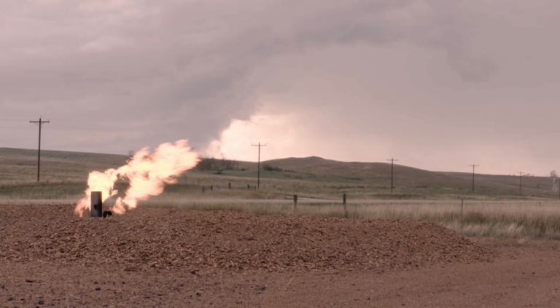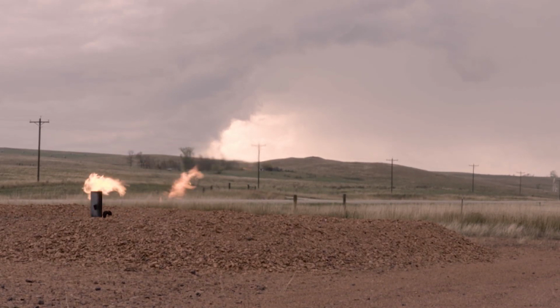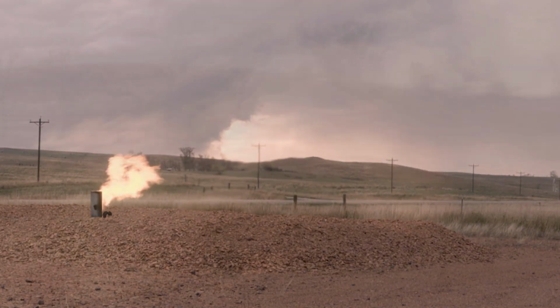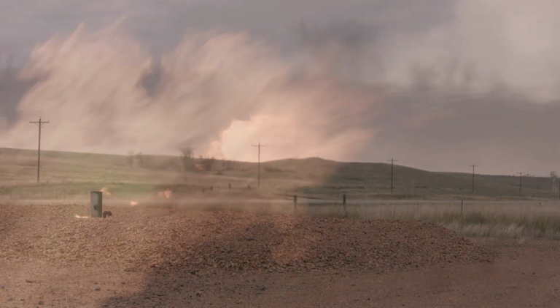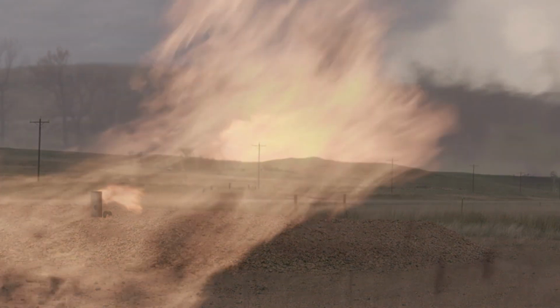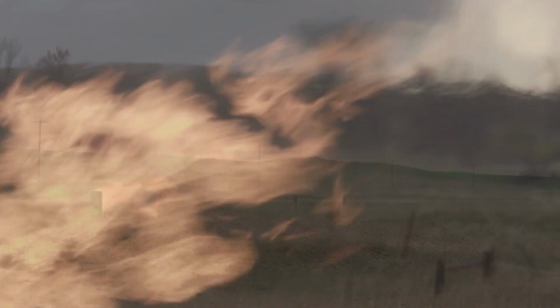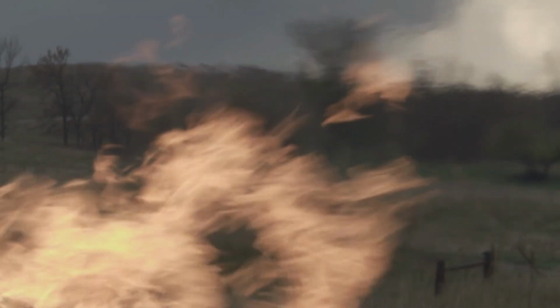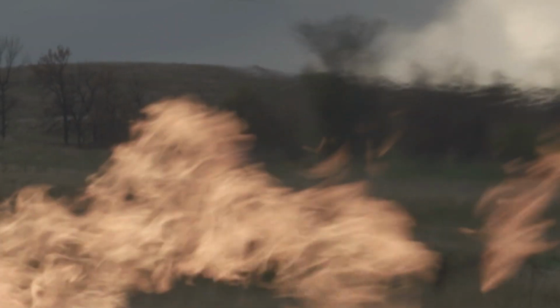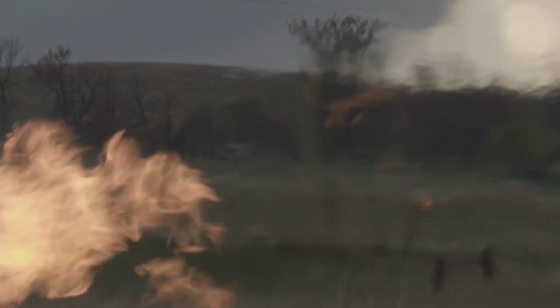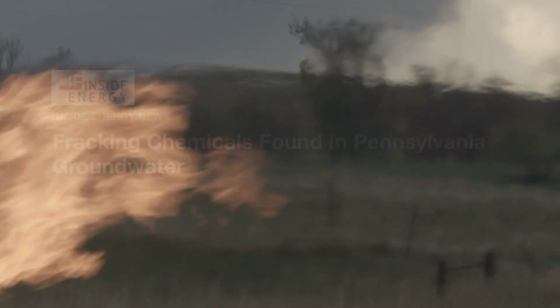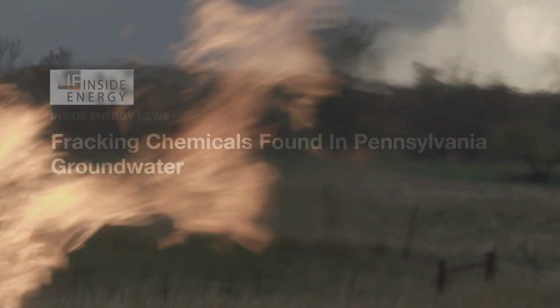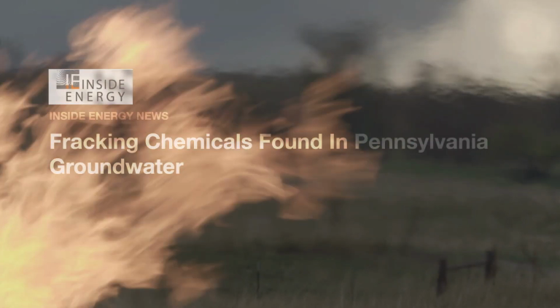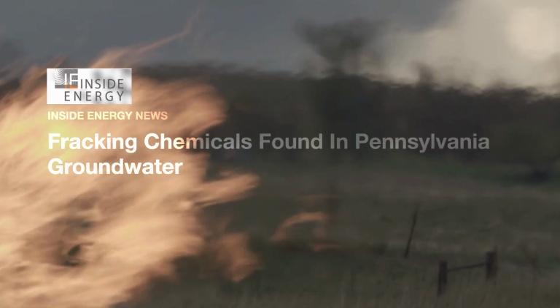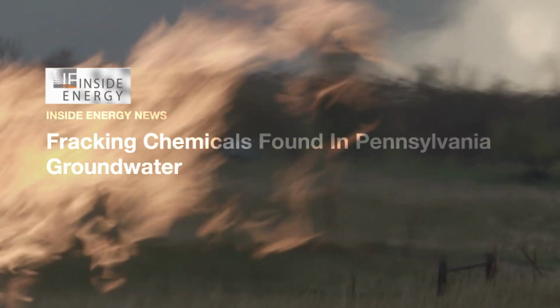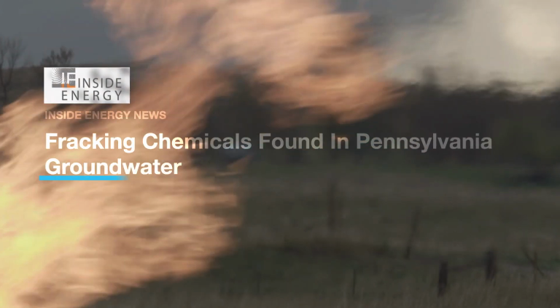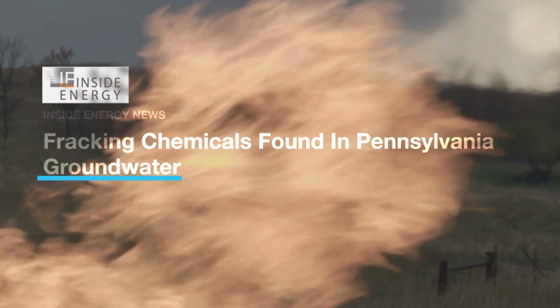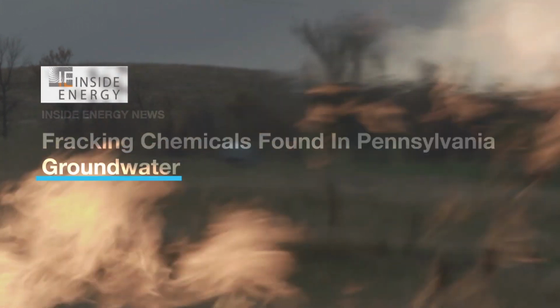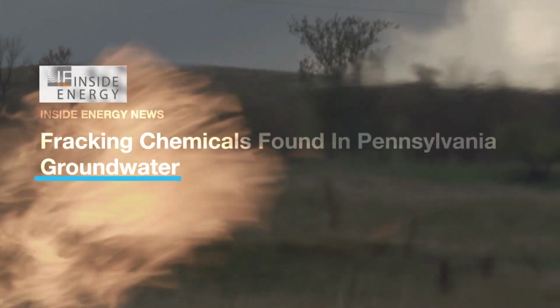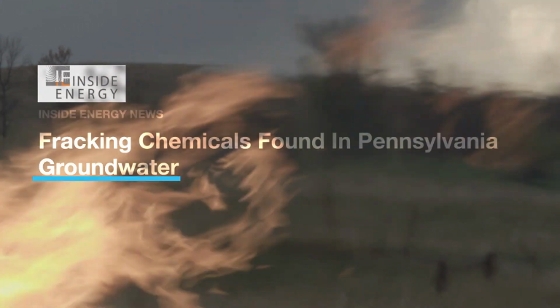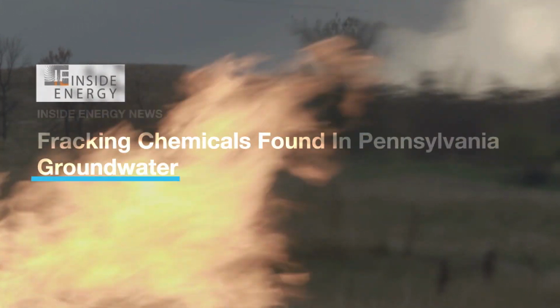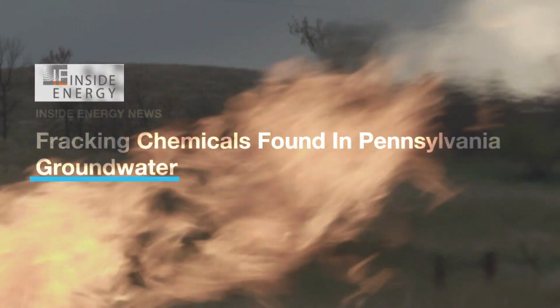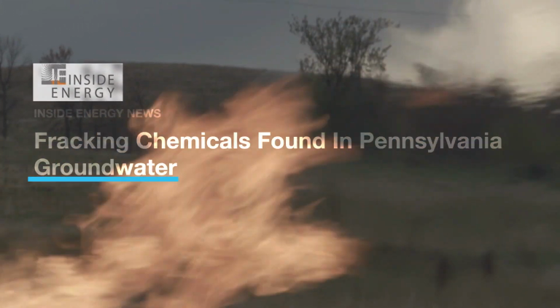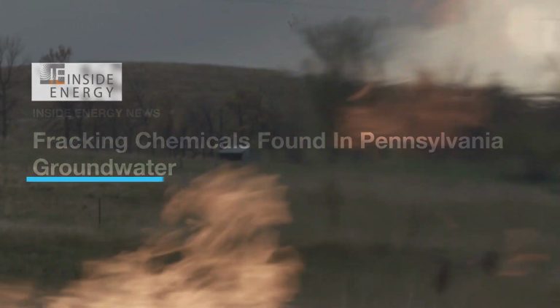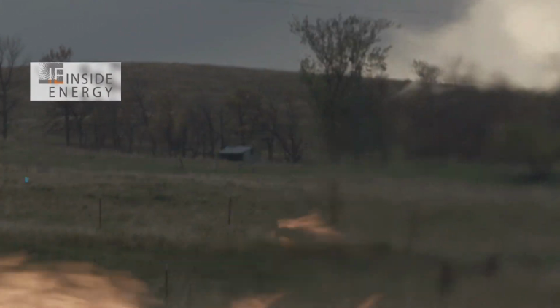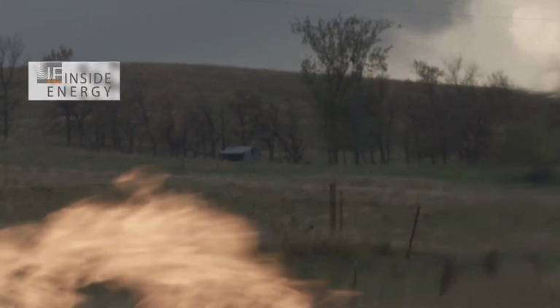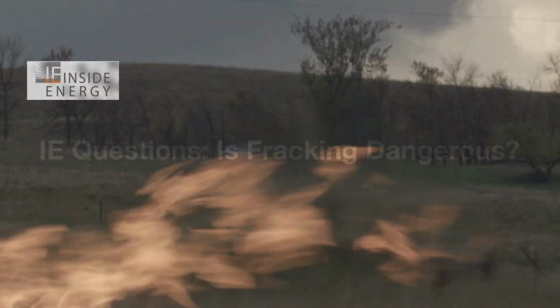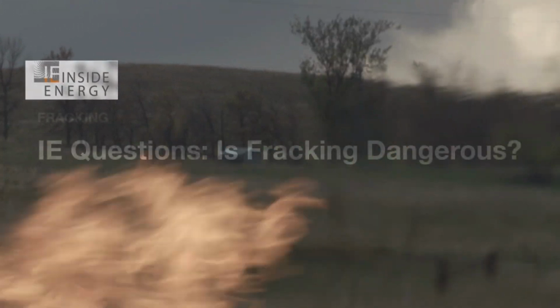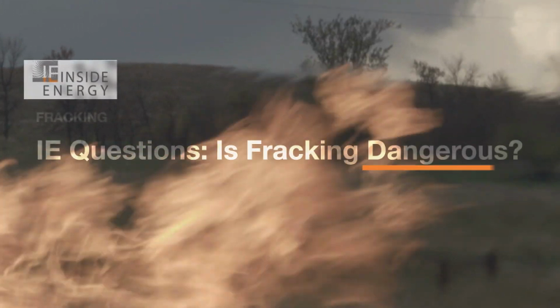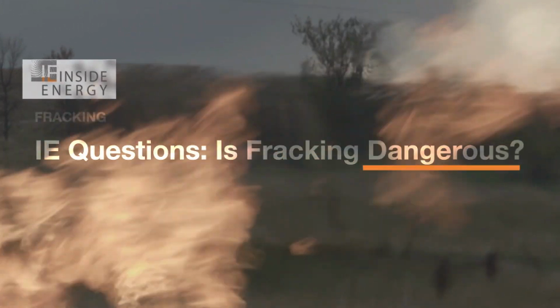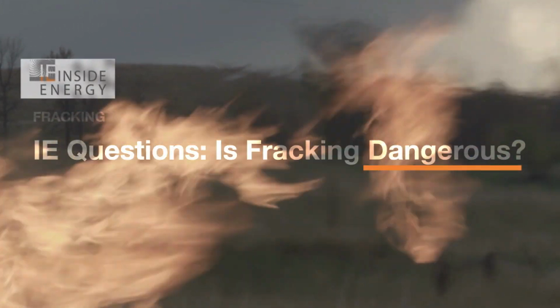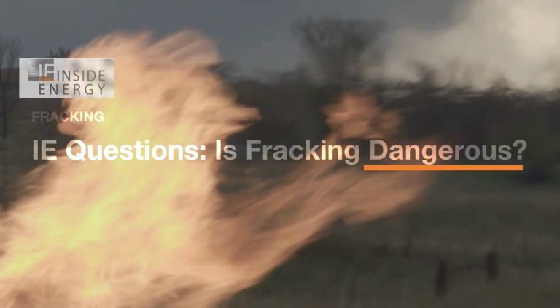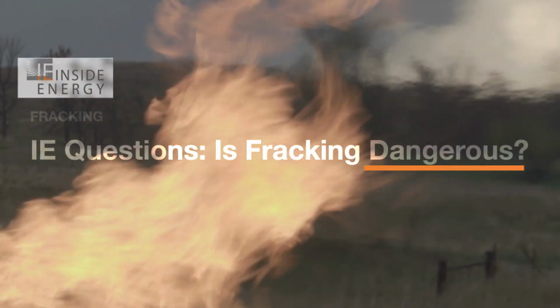But the fracking boom has also brought lots of controversy. What does fracking do to the air? To the water? To the climate?